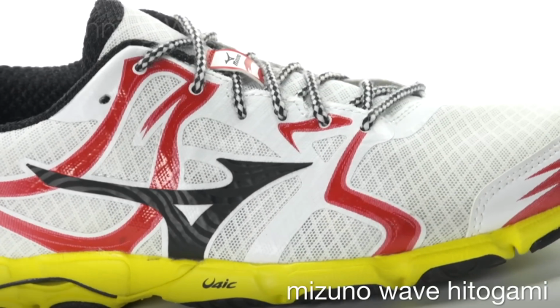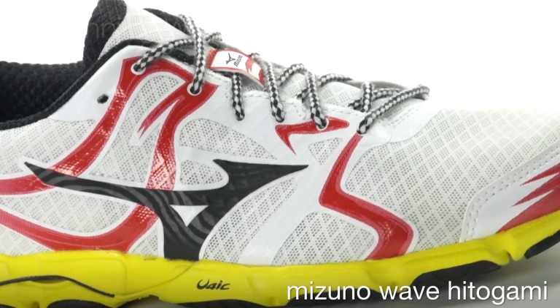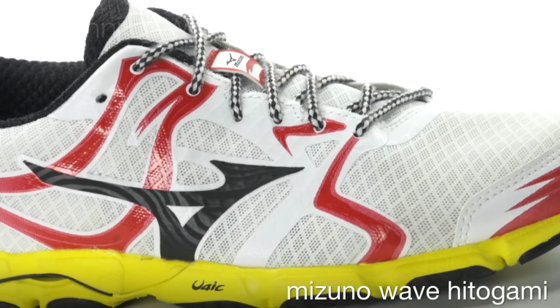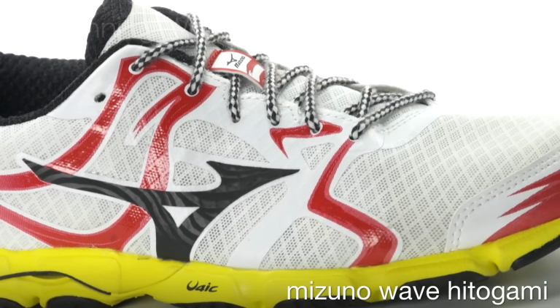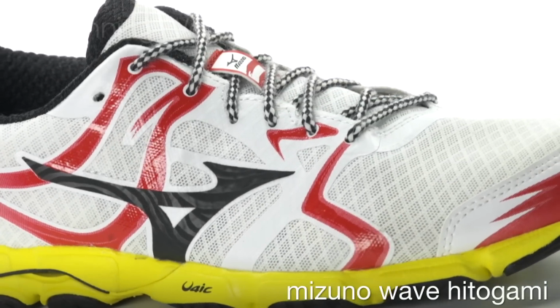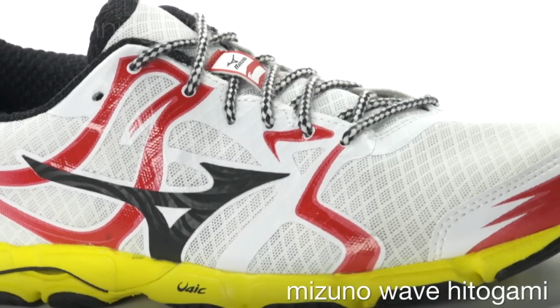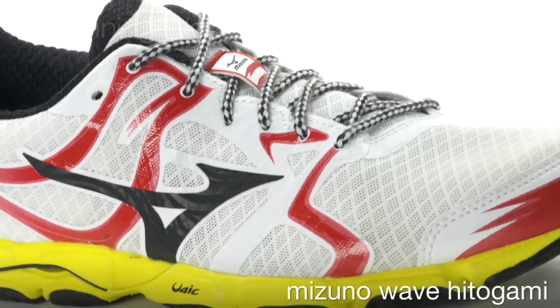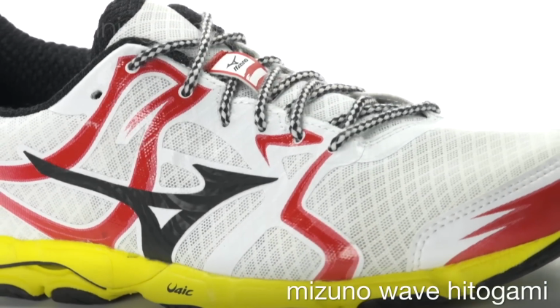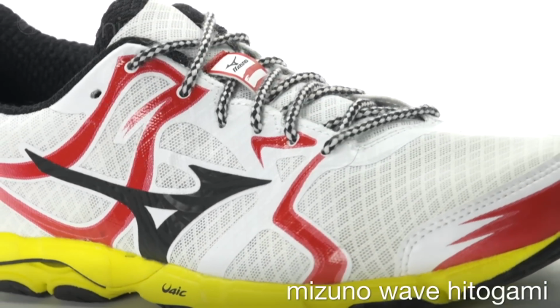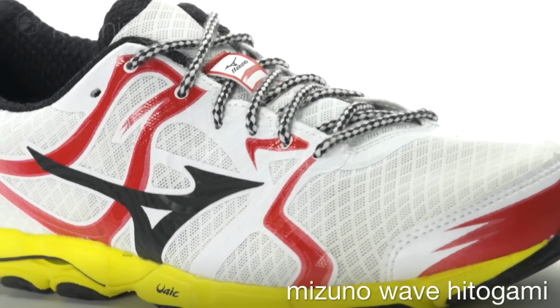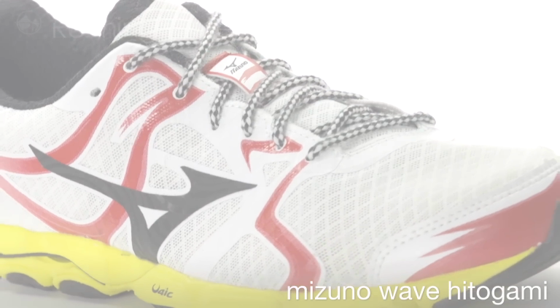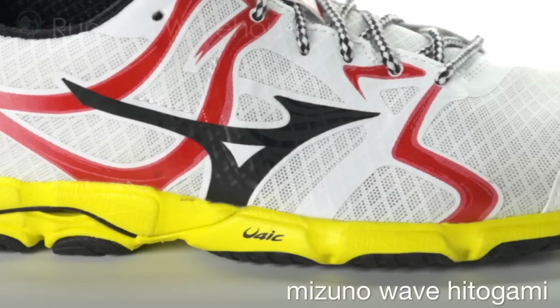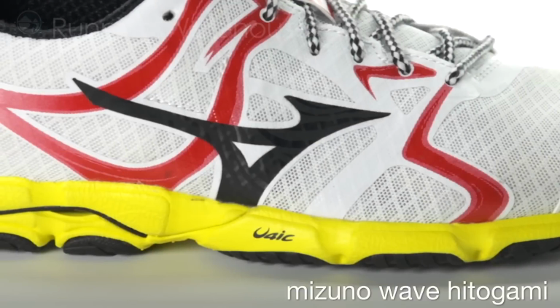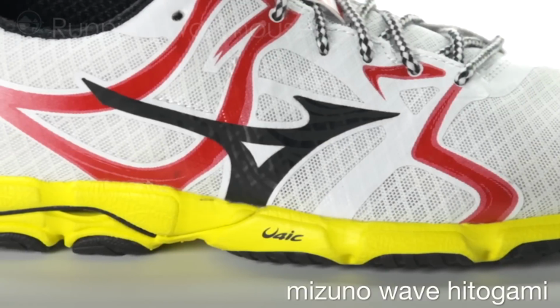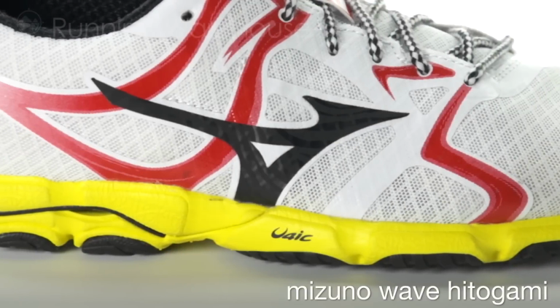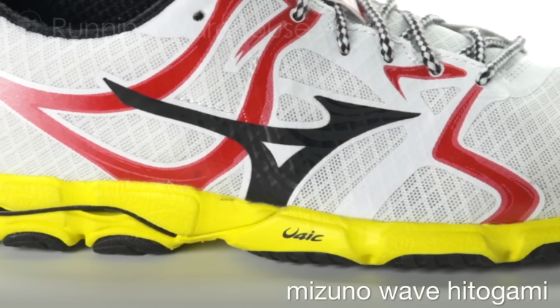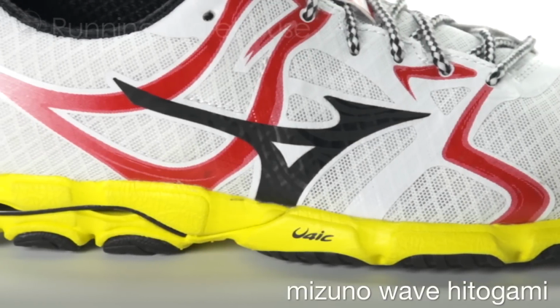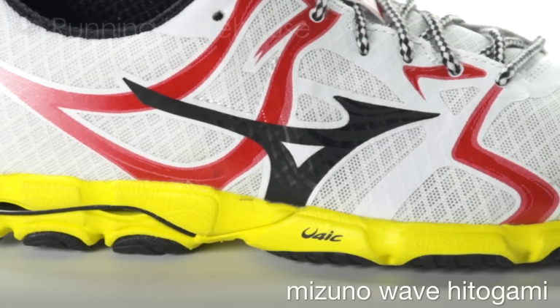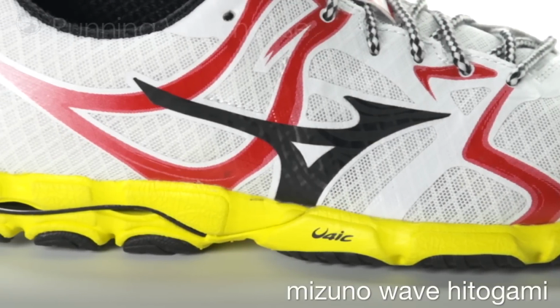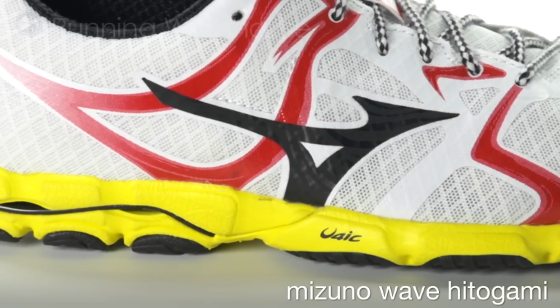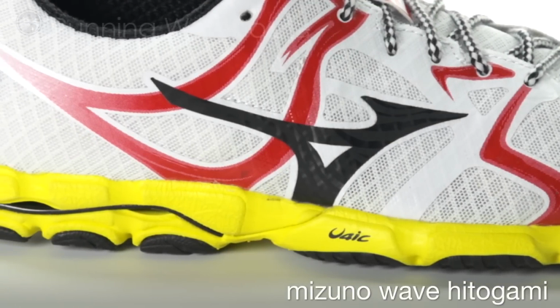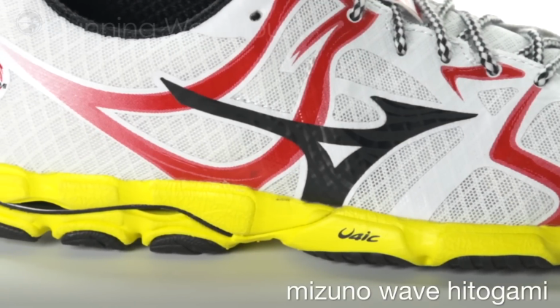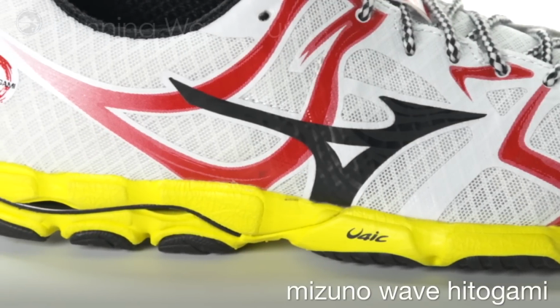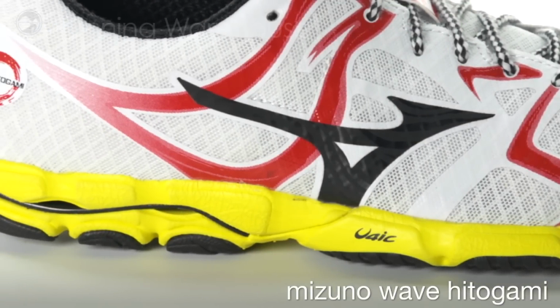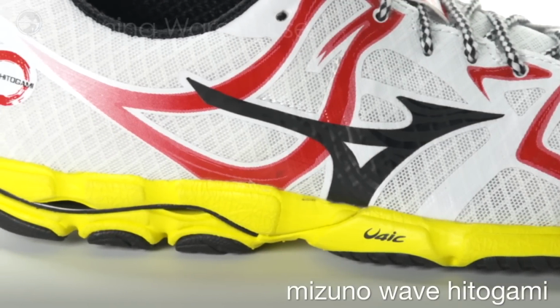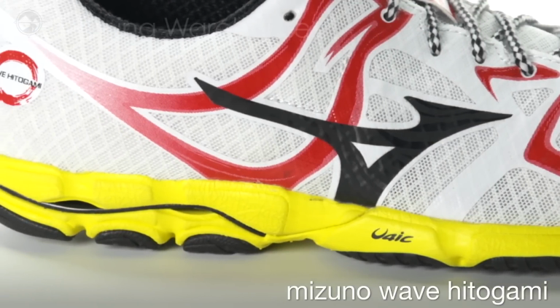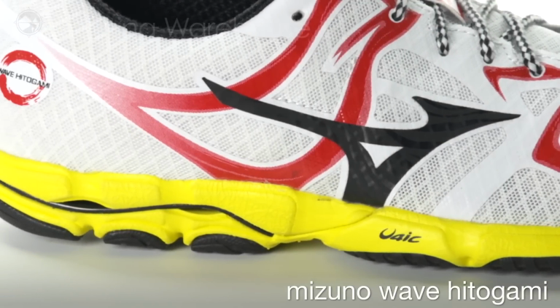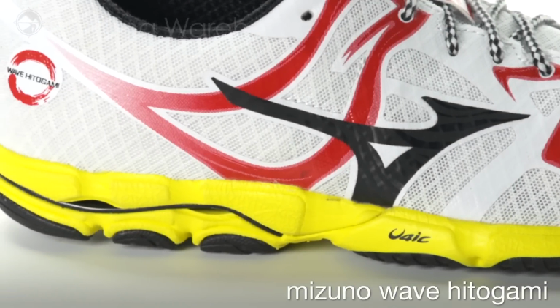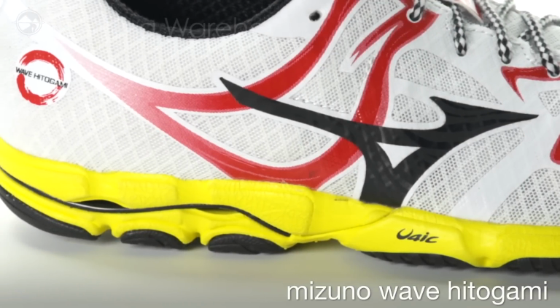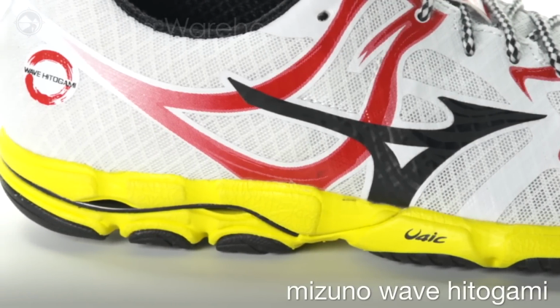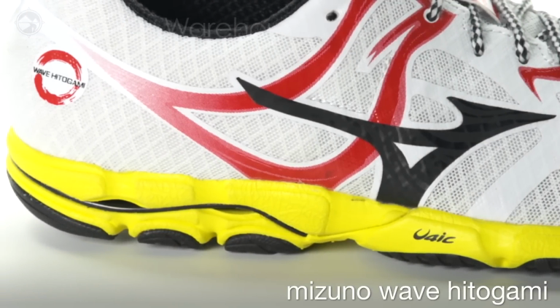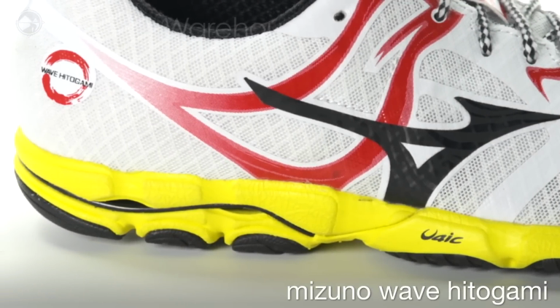This shoe features a euphoric midsole for lightweight cushioning, while a parallel wave plate in the heel provides impact protection and sets you up for a smooth ride.